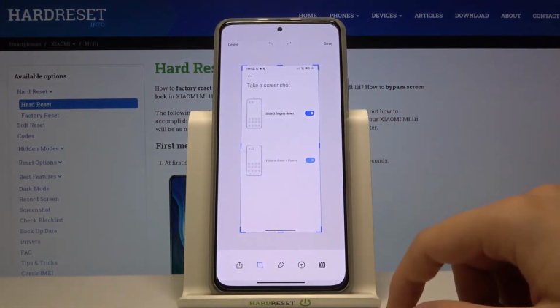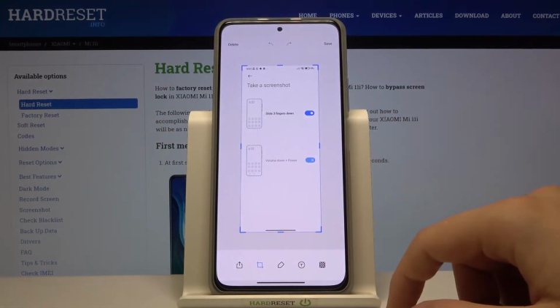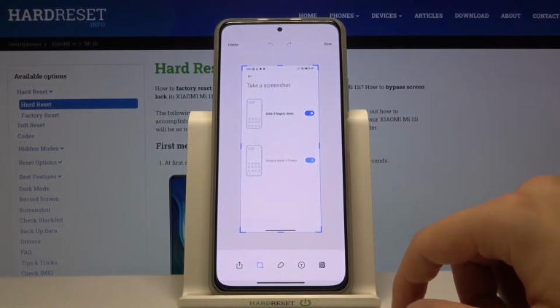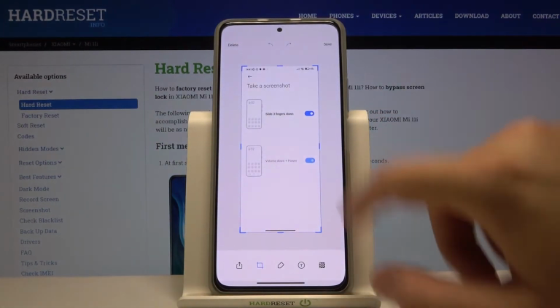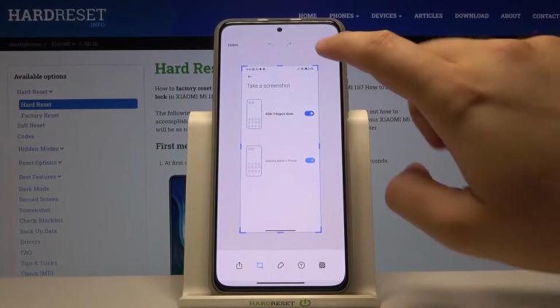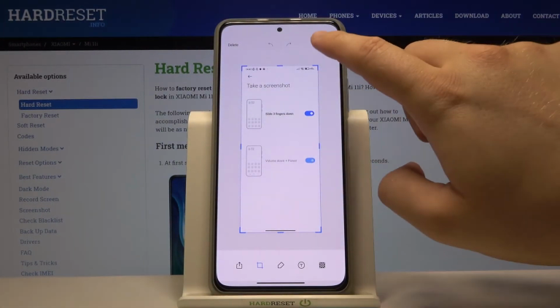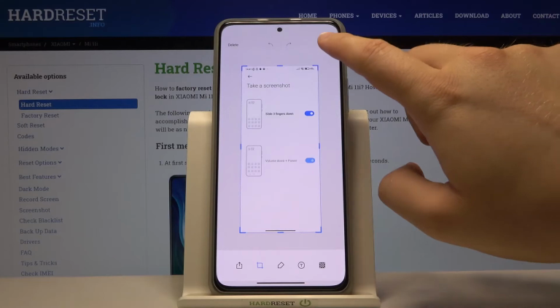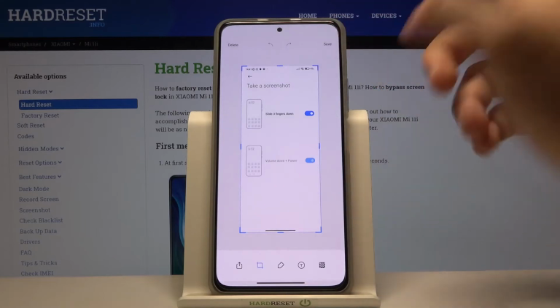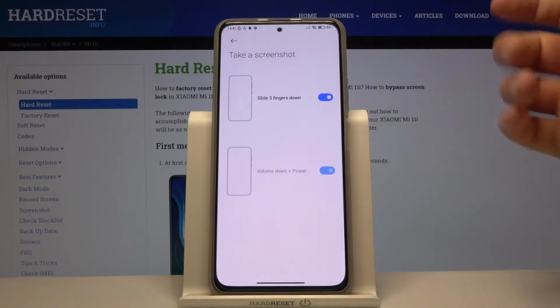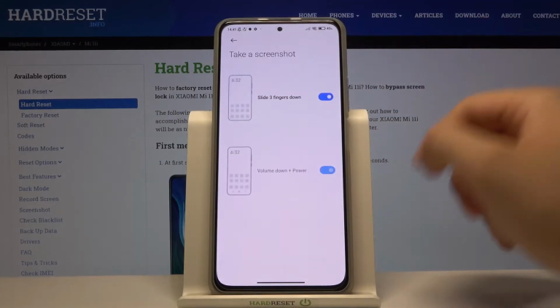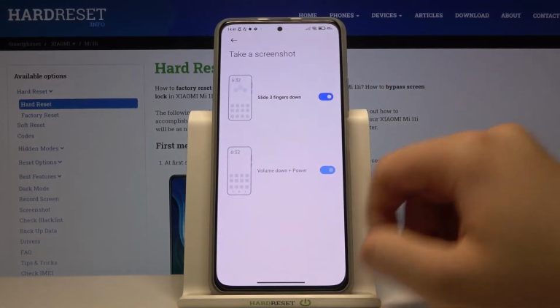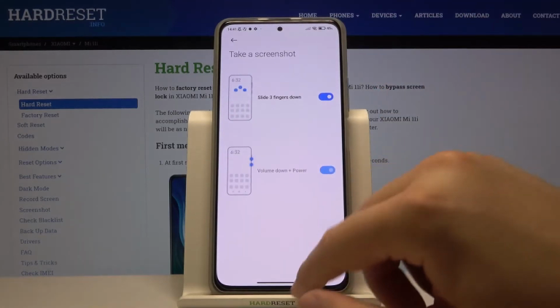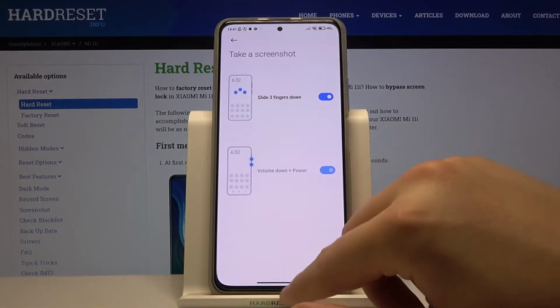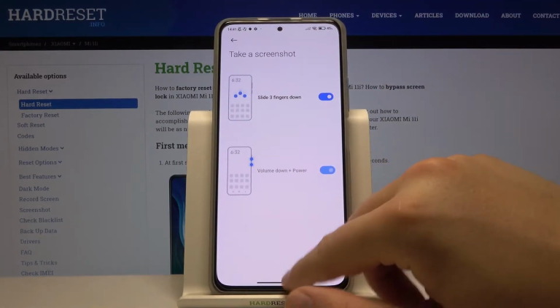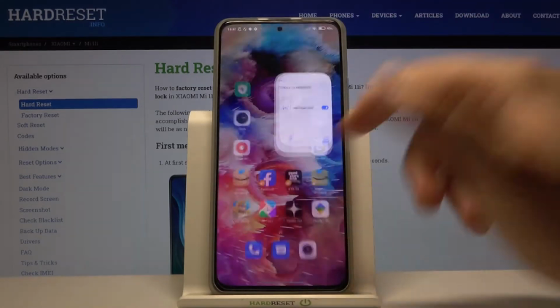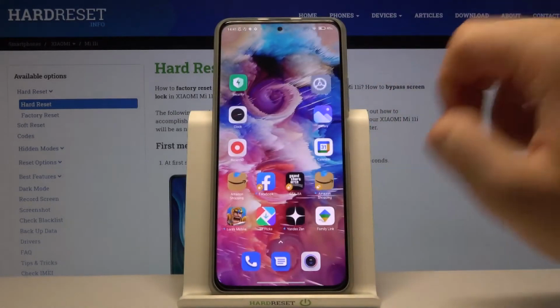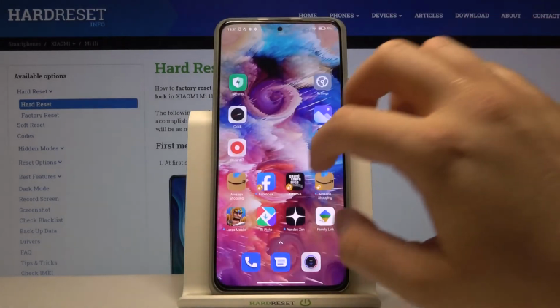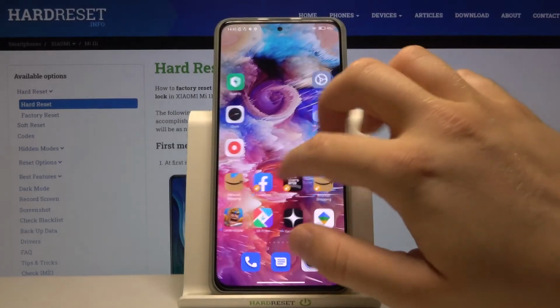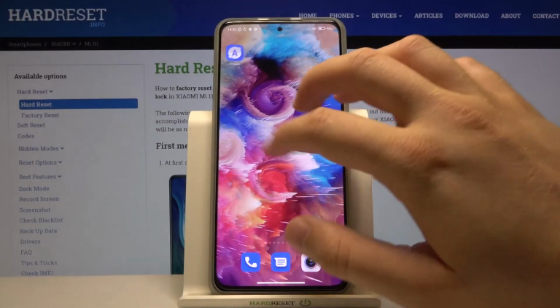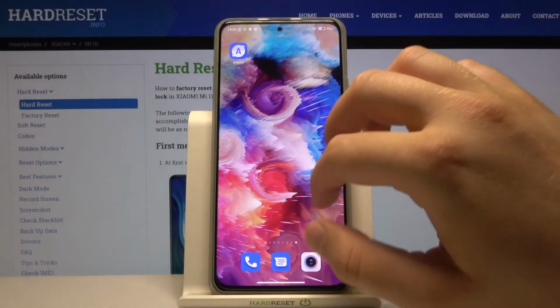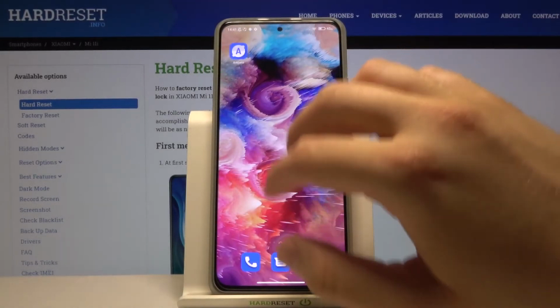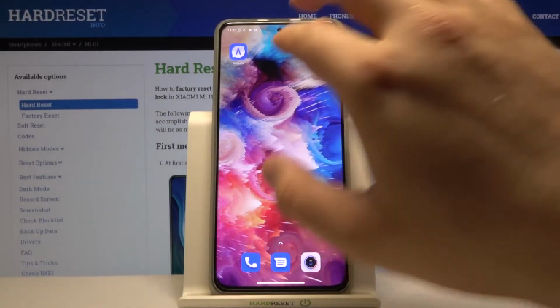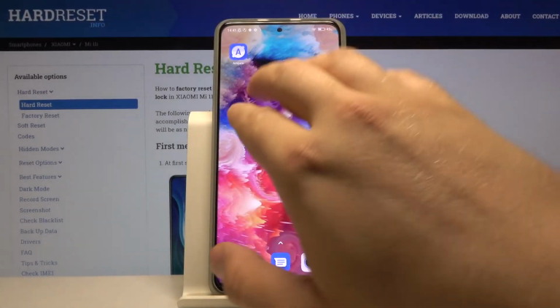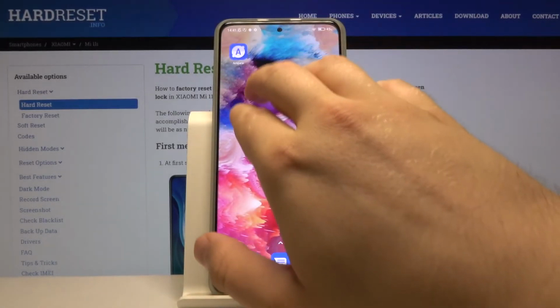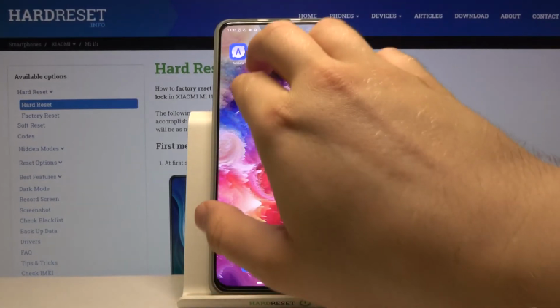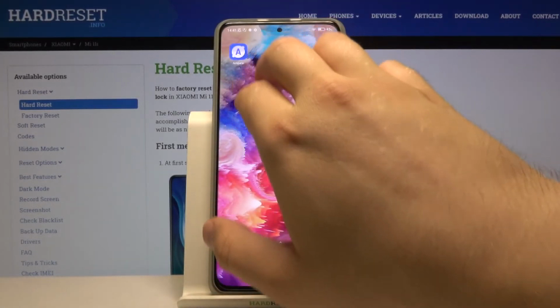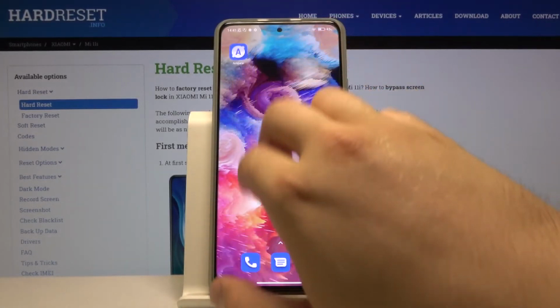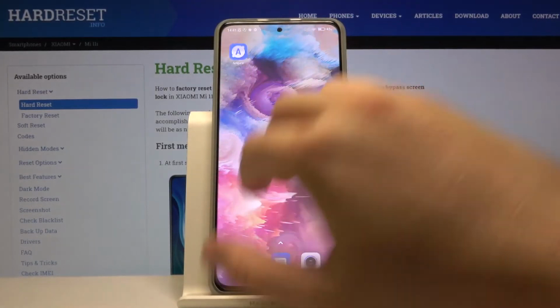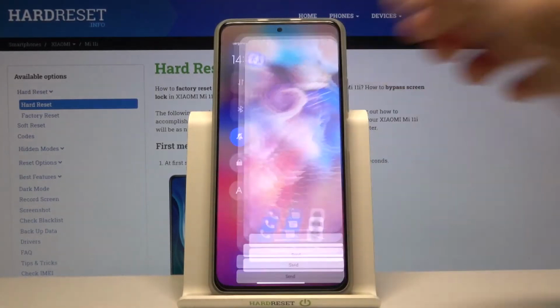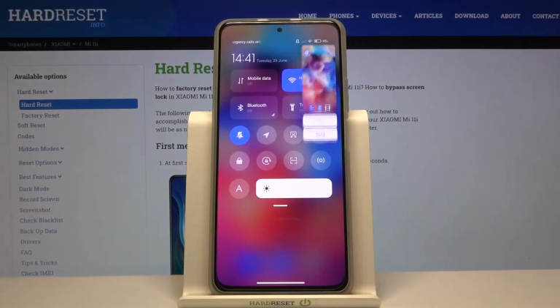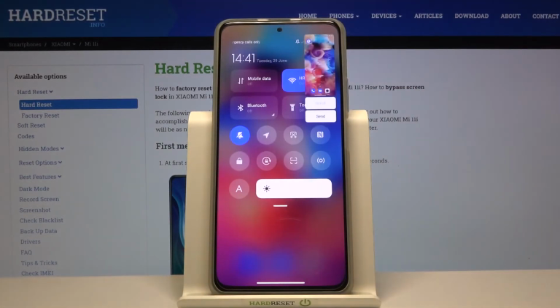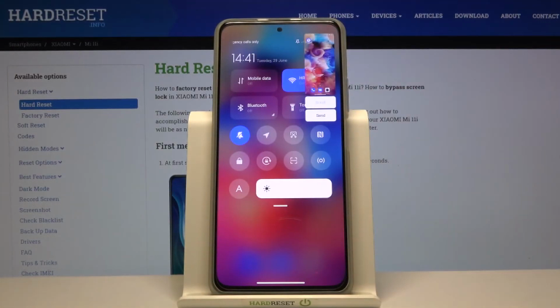Here it is. We can save it by tapping on the right upper corner, so we can capture various screens that you have on your phone.